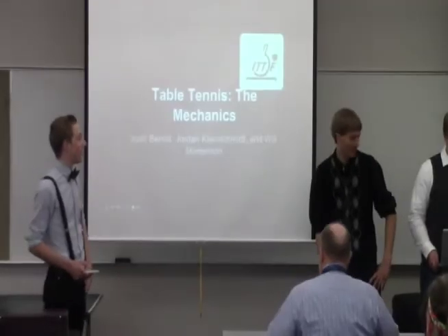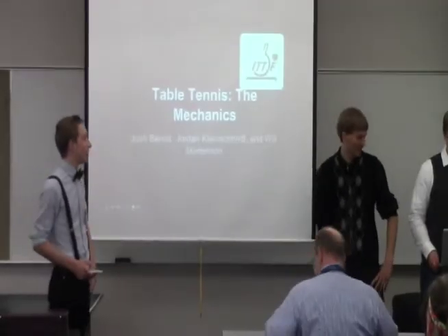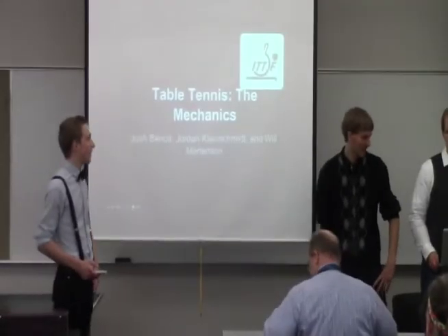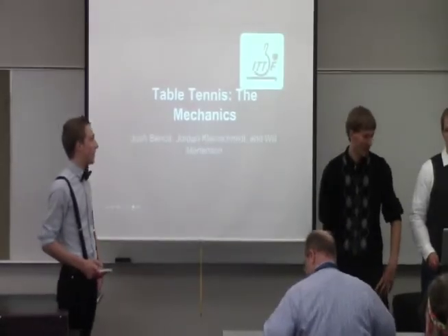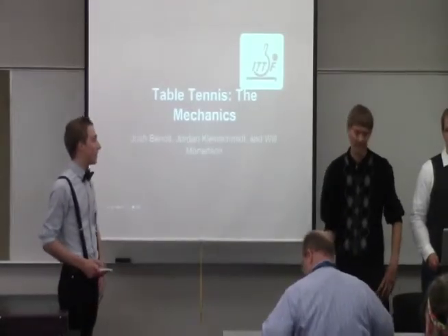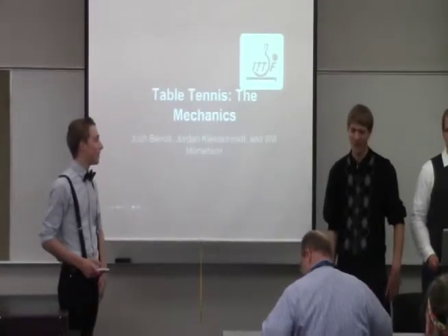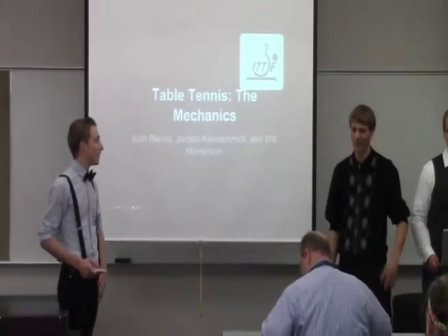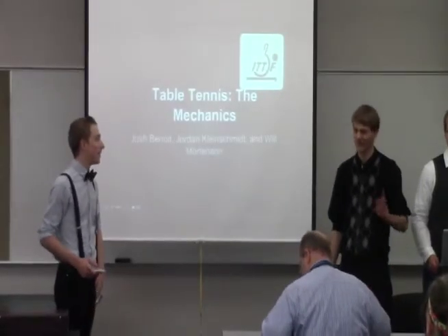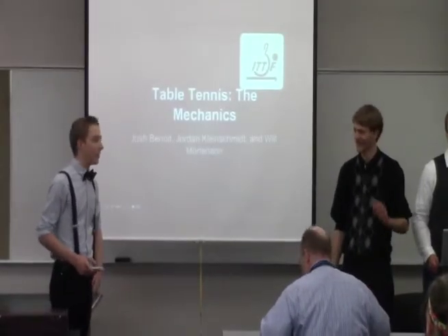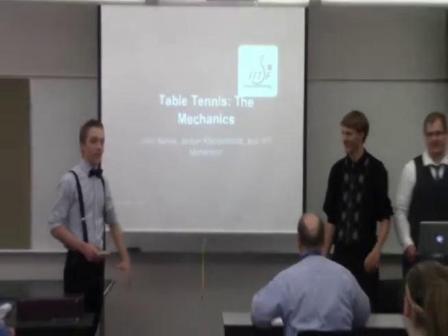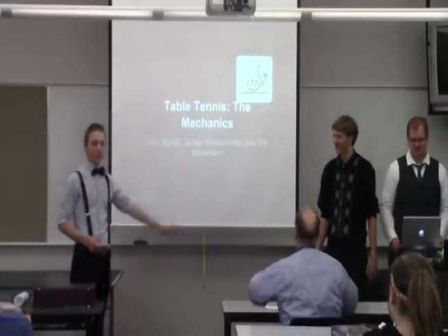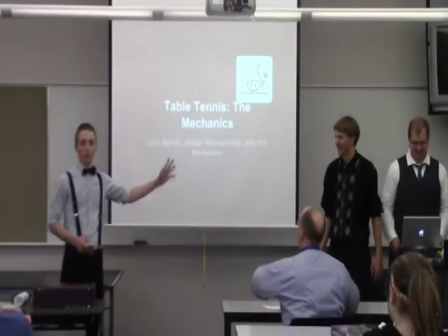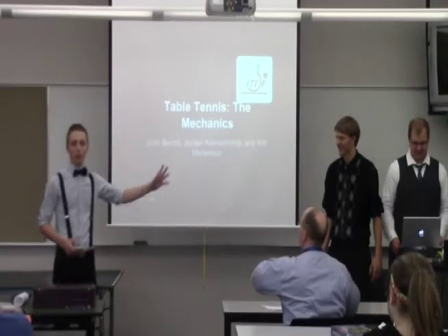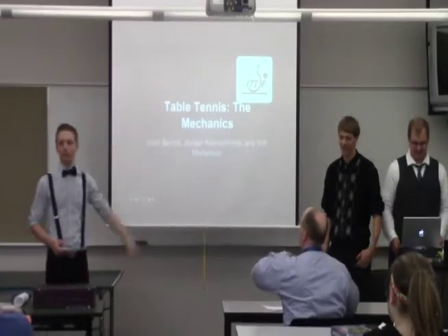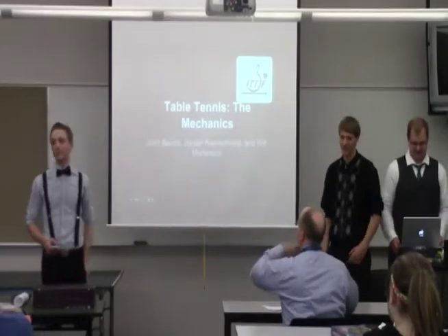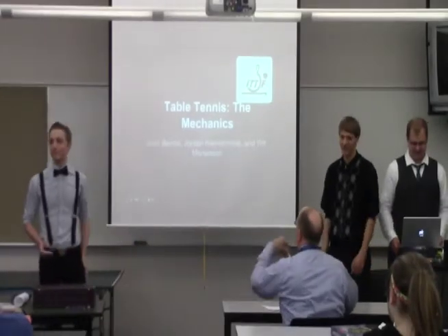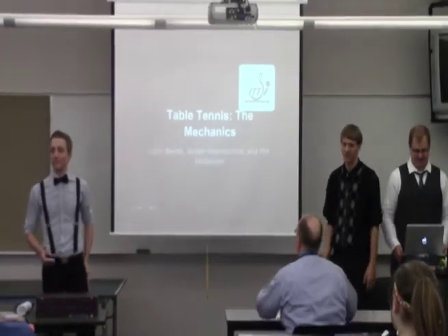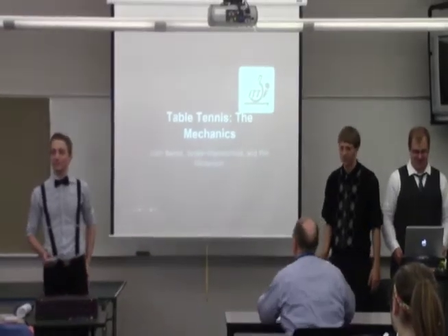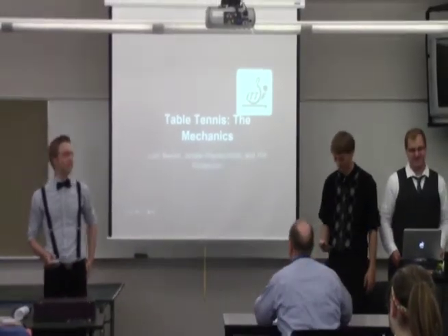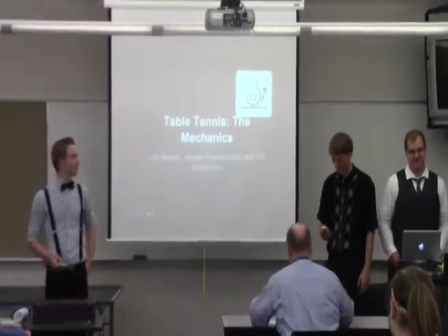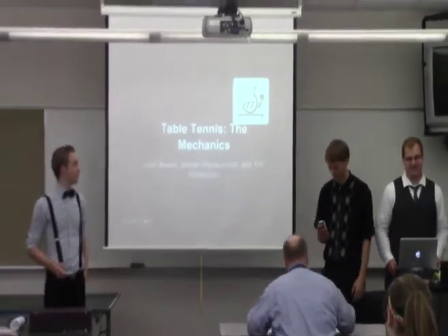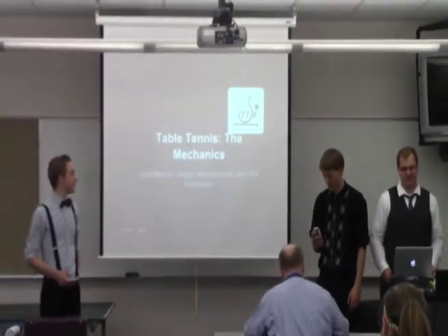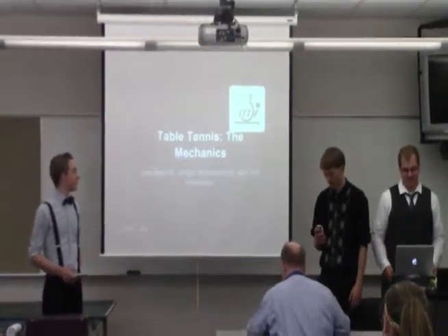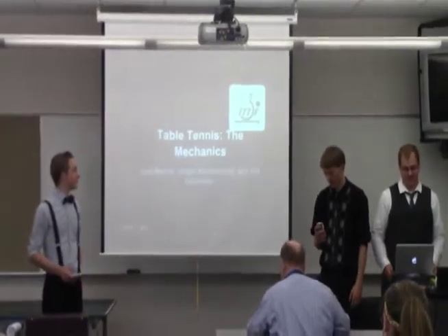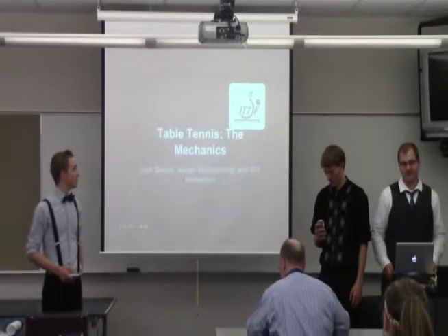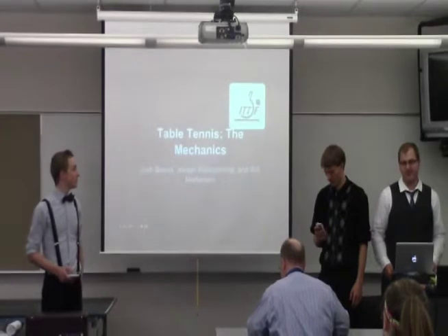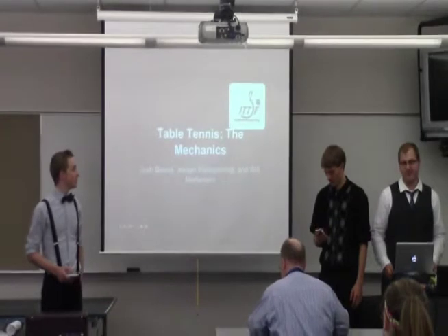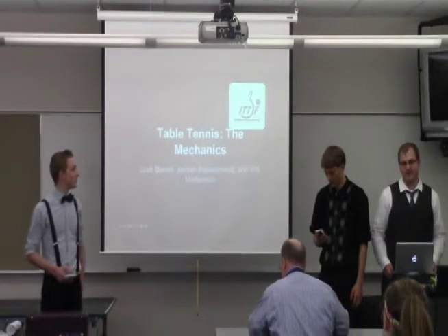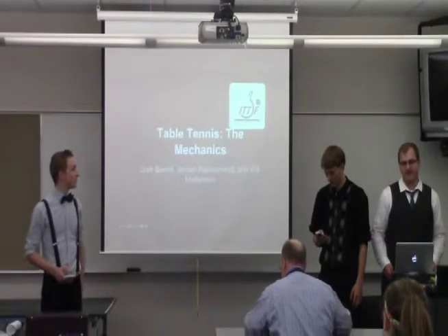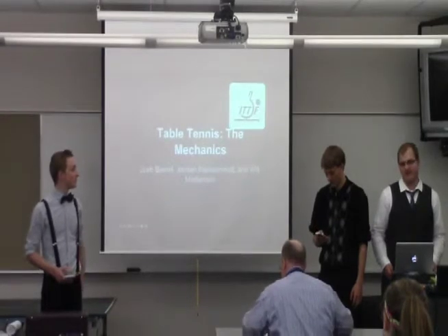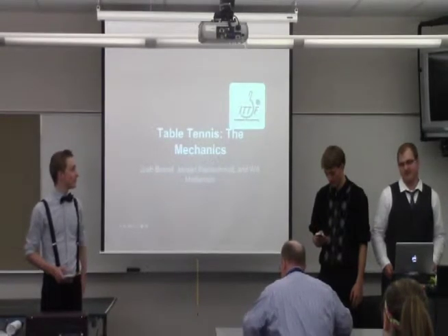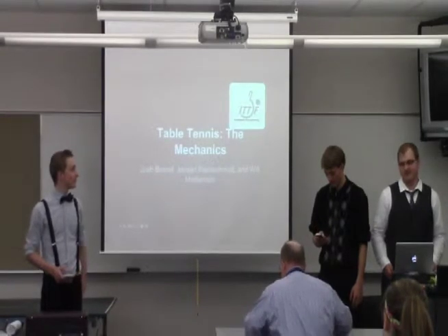I'm Josh, I'm Will, and I'm Matt Nora, and we're going to talk about the riveting mathematics of Ping Pong.